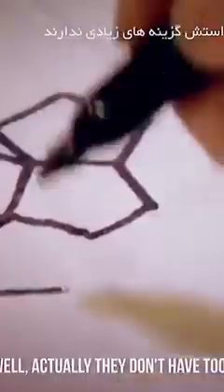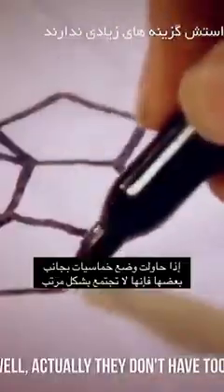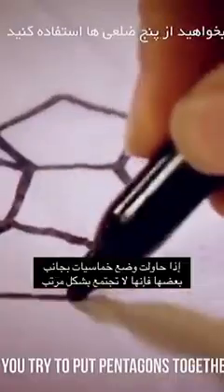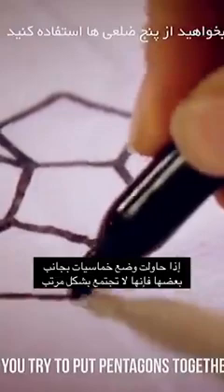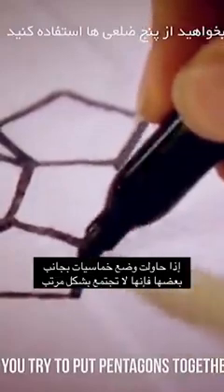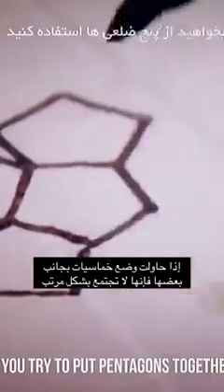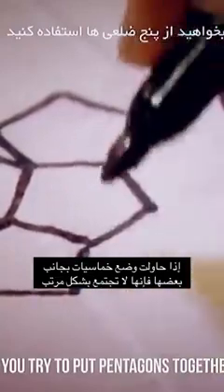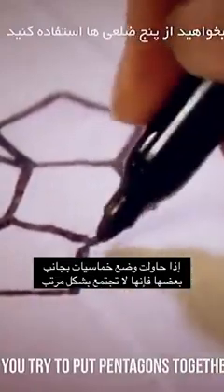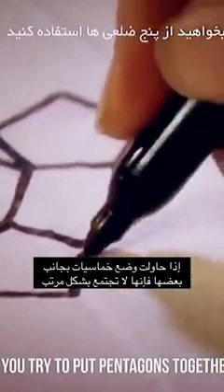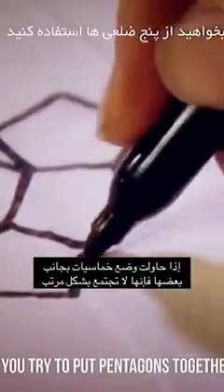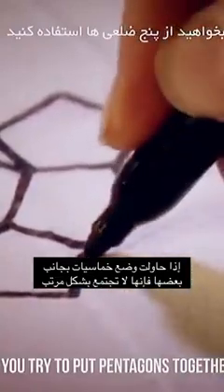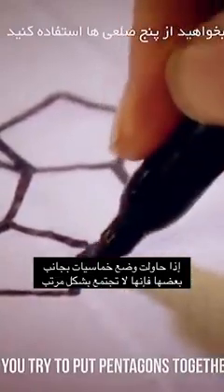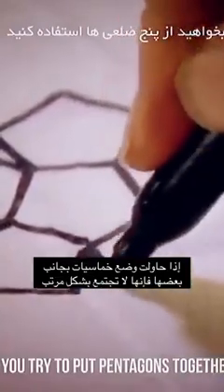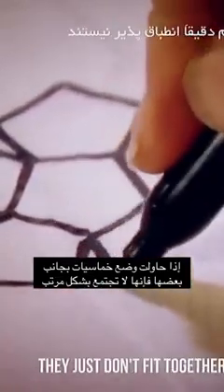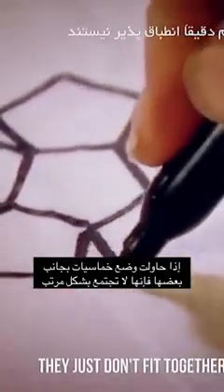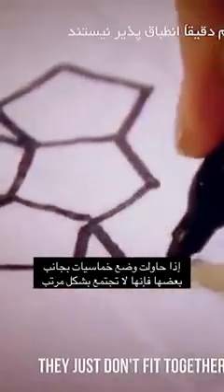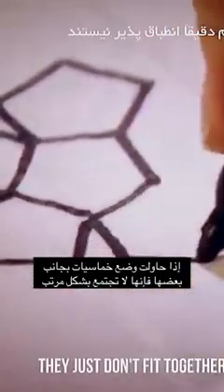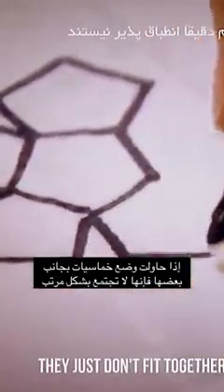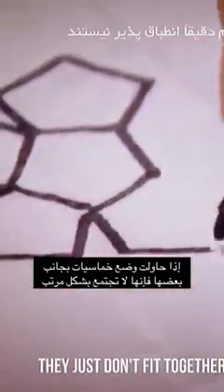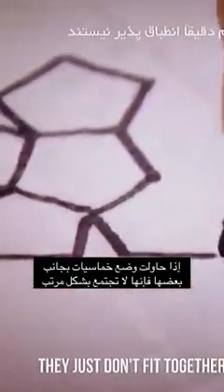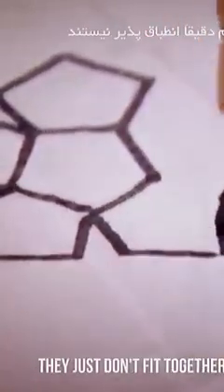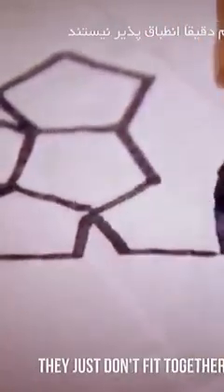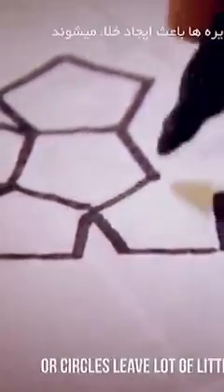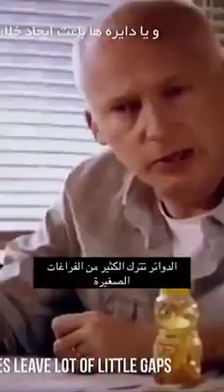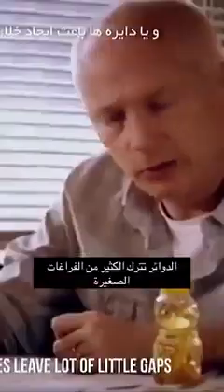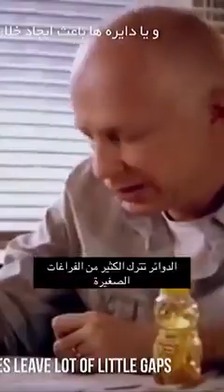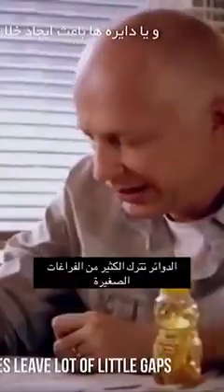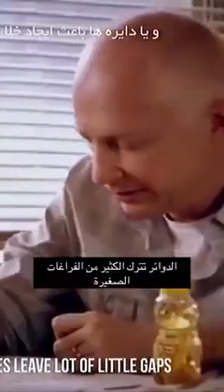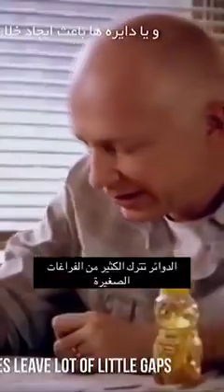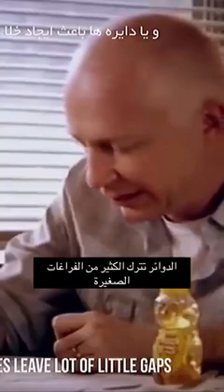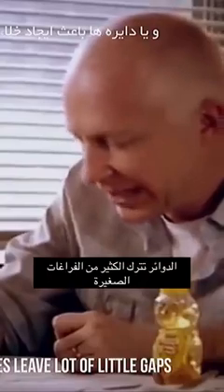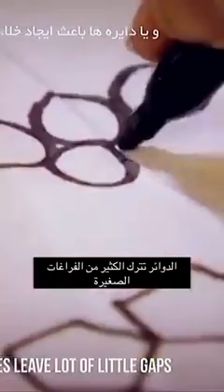If you try to put pentagons together, for example, they just don't fit together nicely. Or circles leave lots of little gaps.